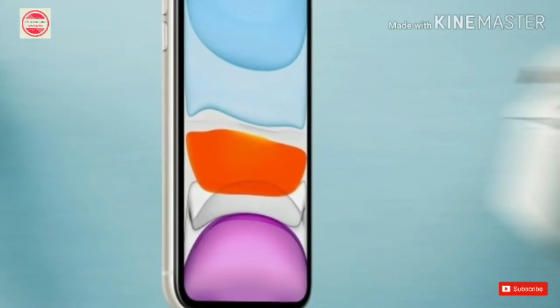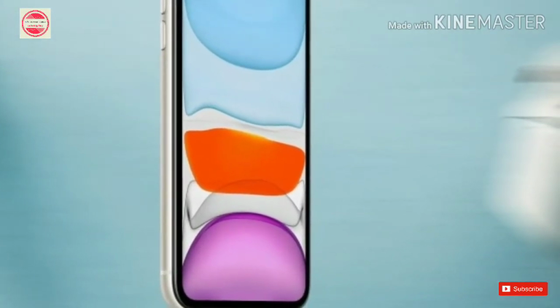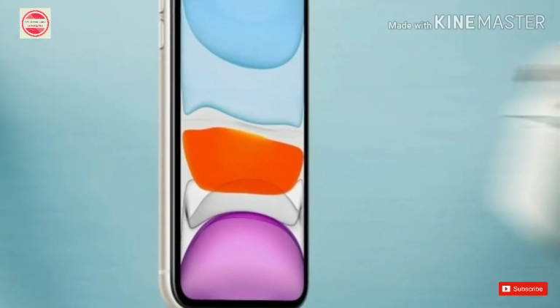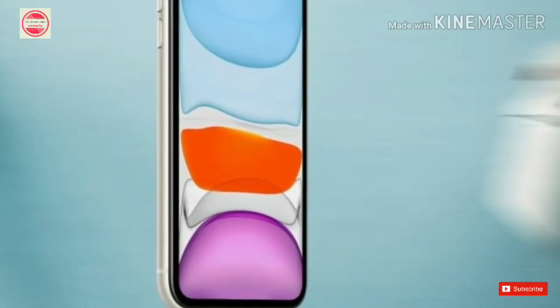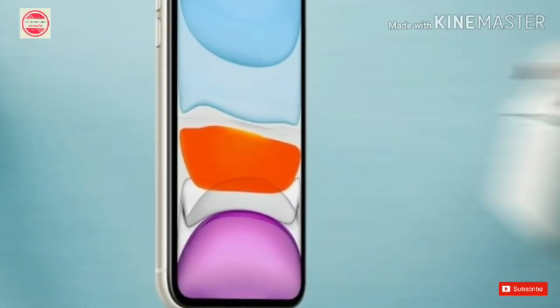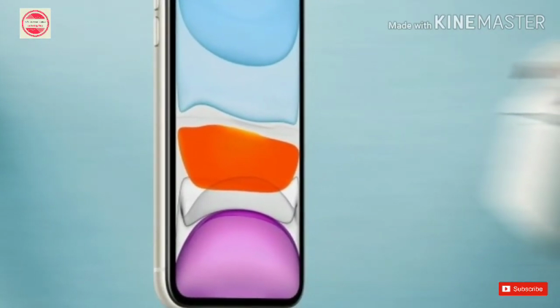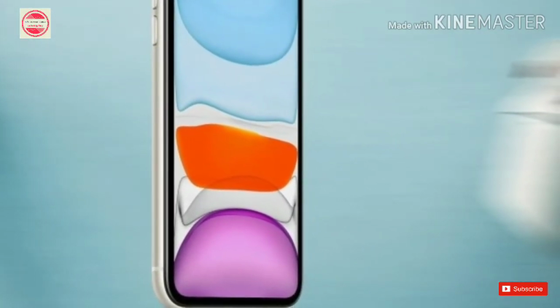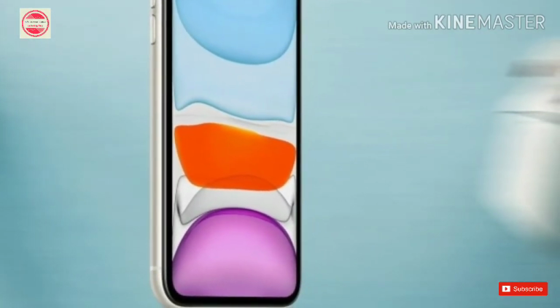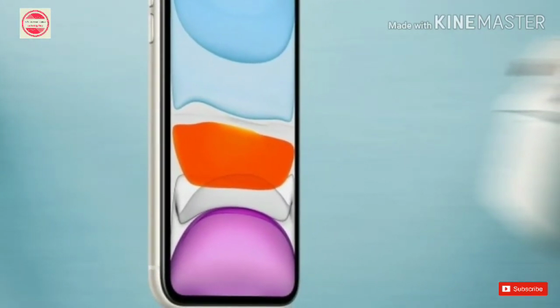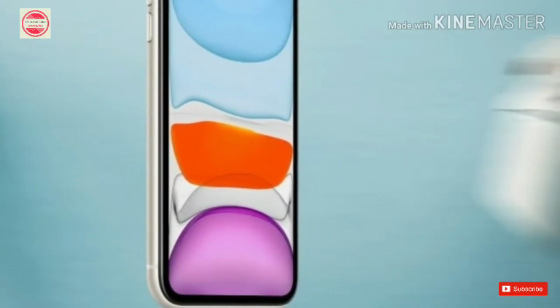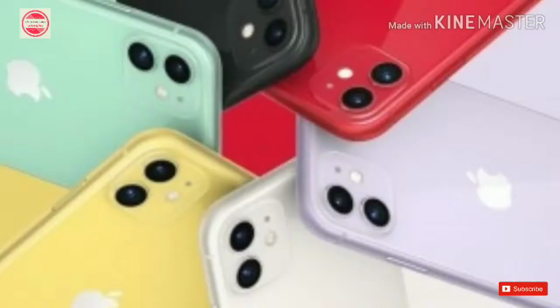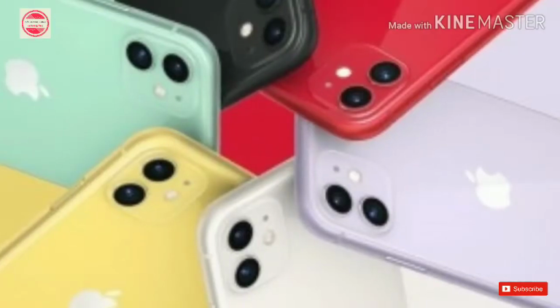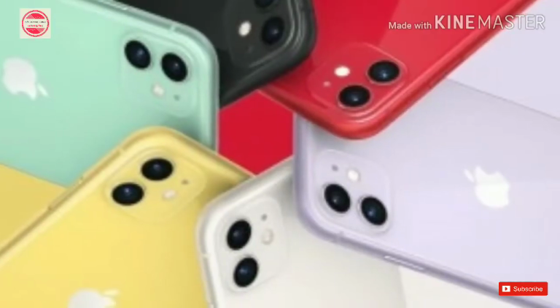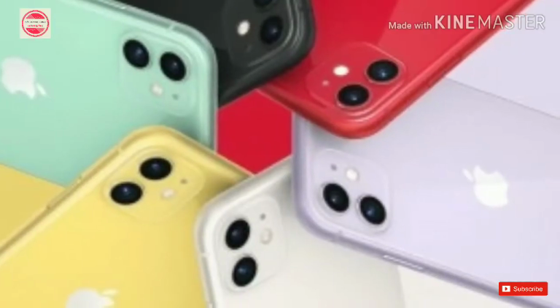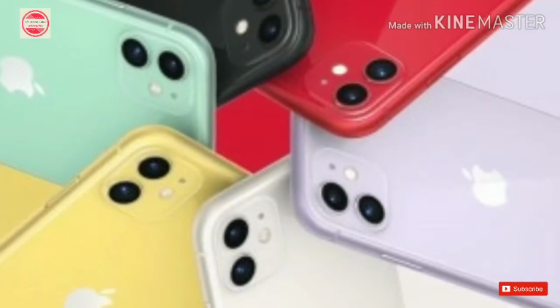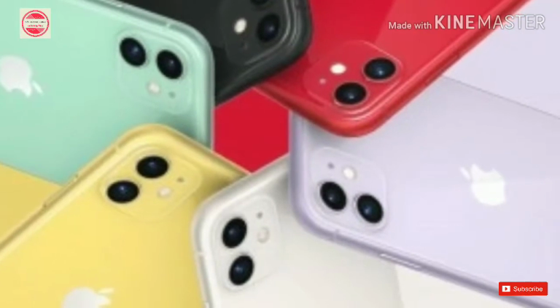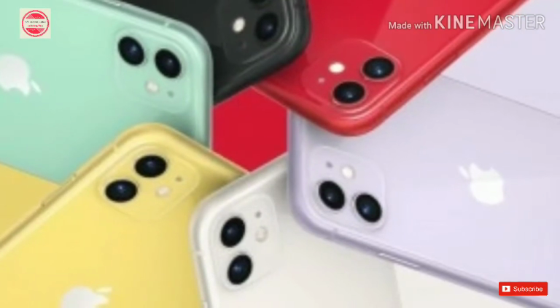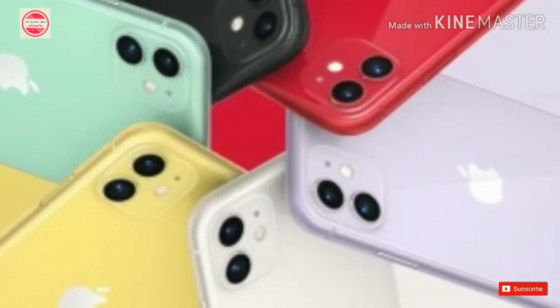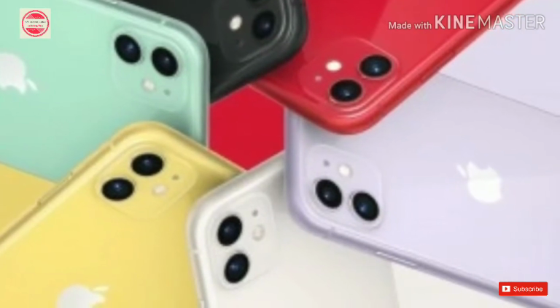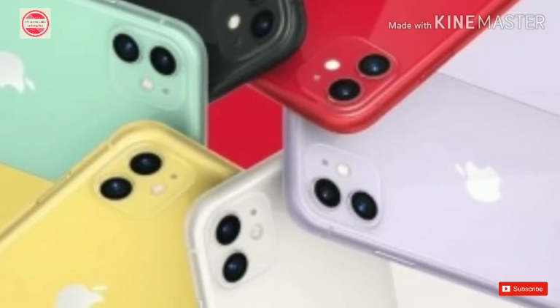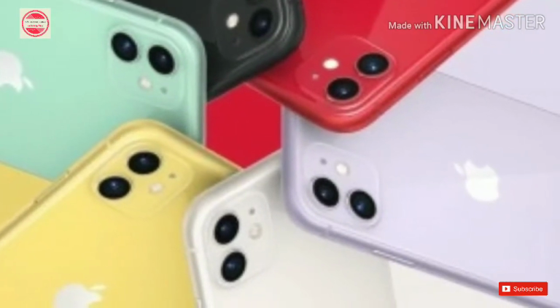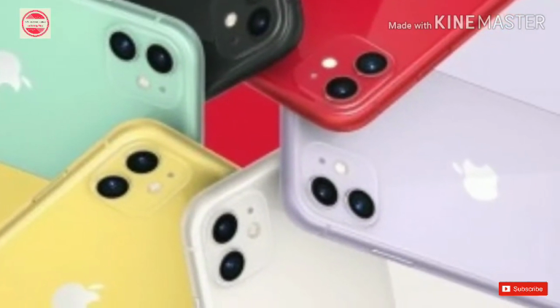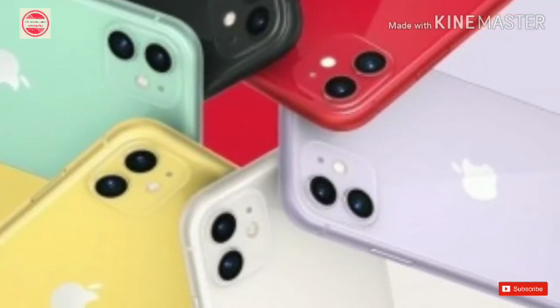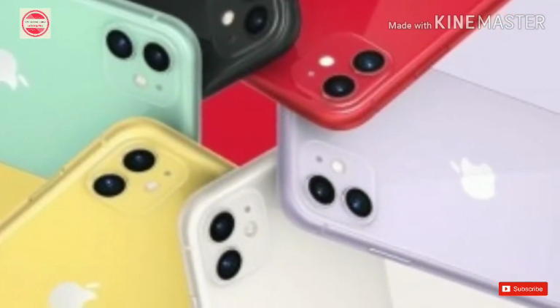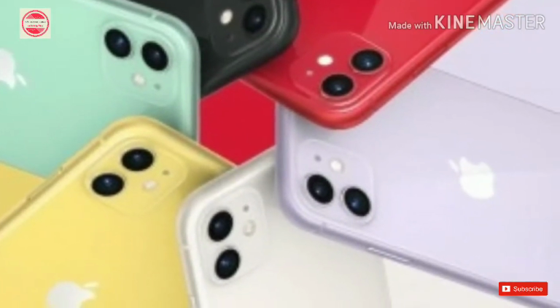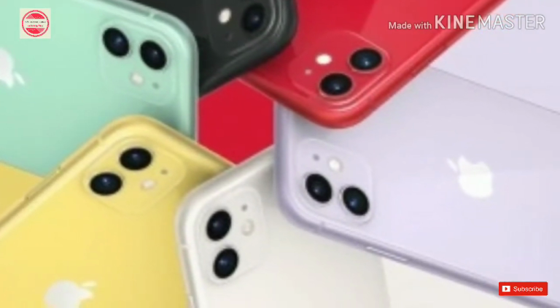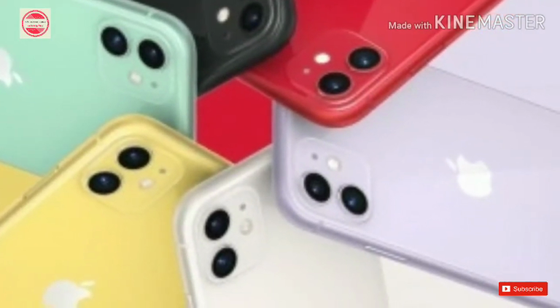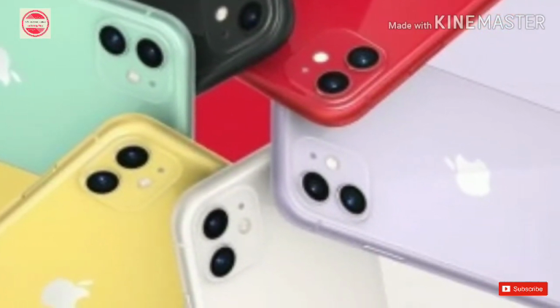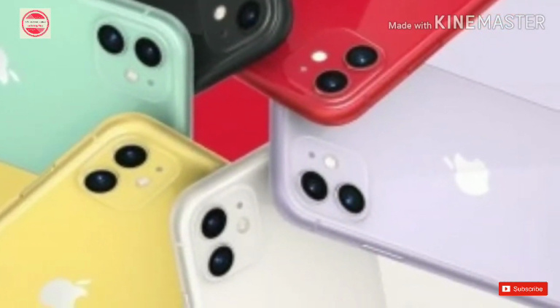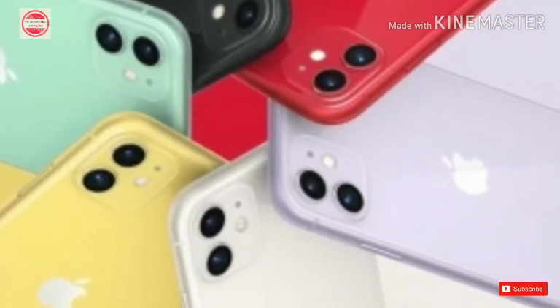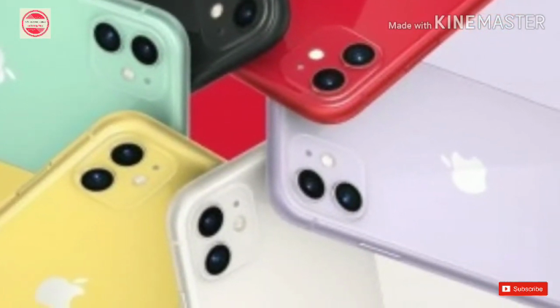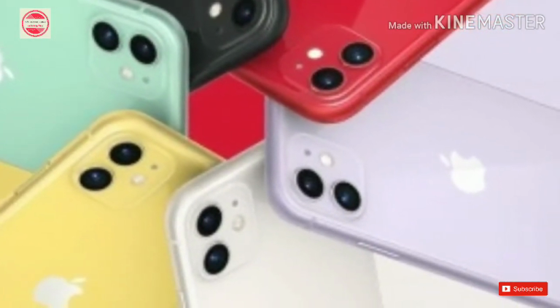Colors: the iPhone 11 comes in black, yellow, product red, white, and the new green and purple, though we are sad for the missing blue.